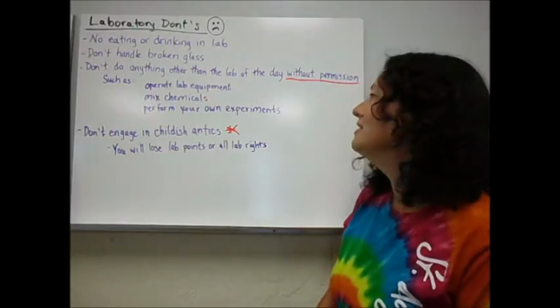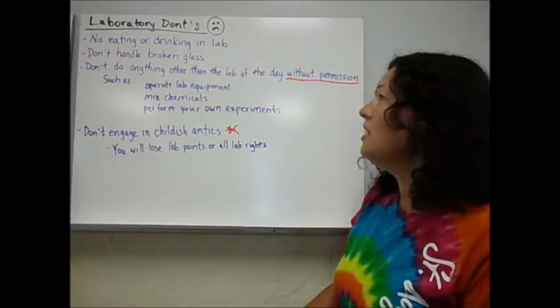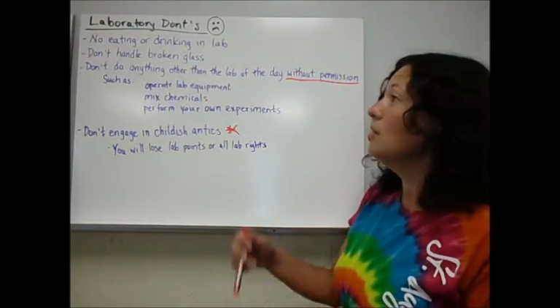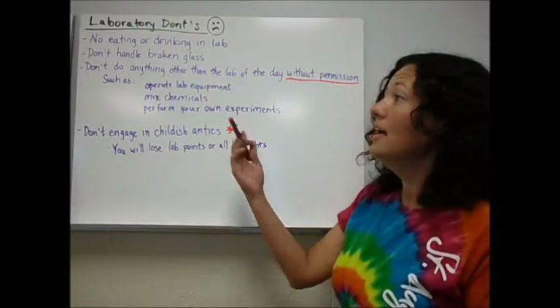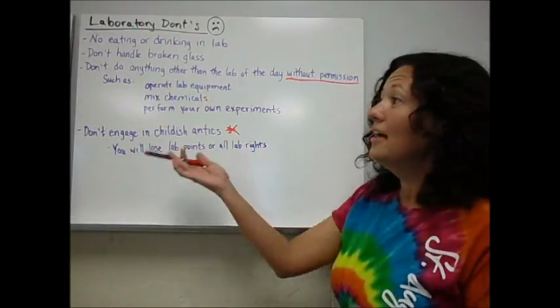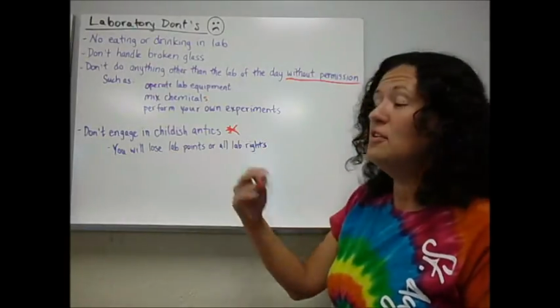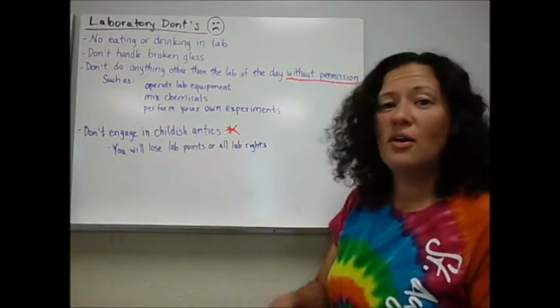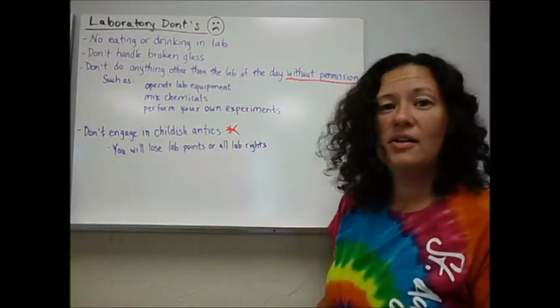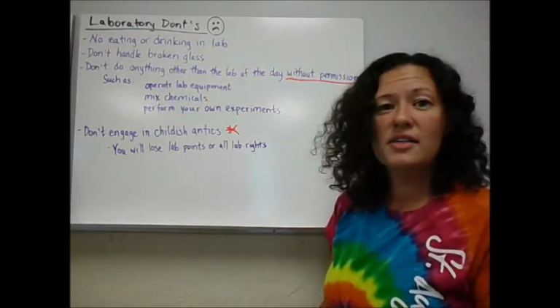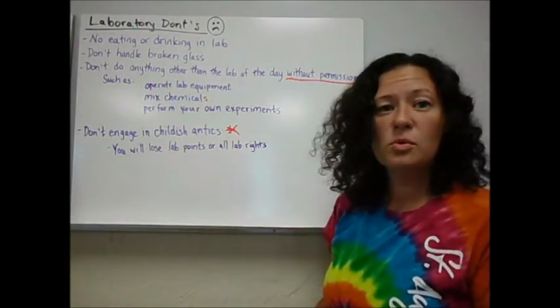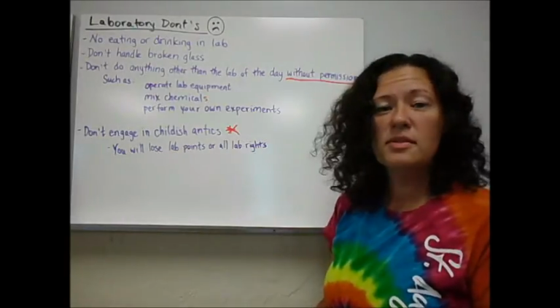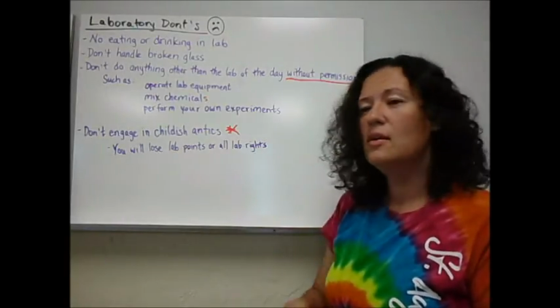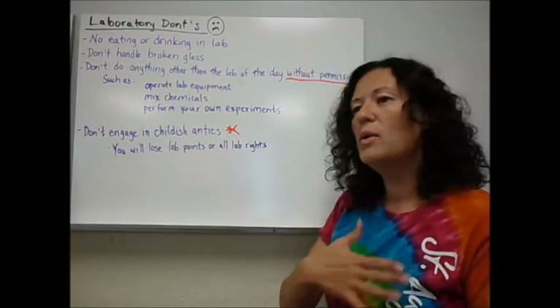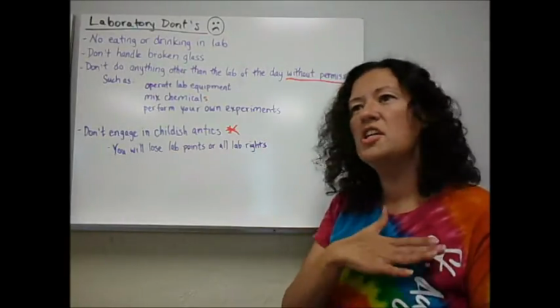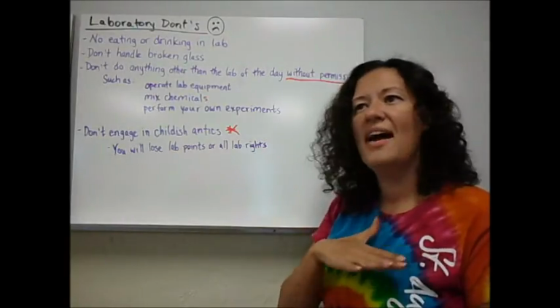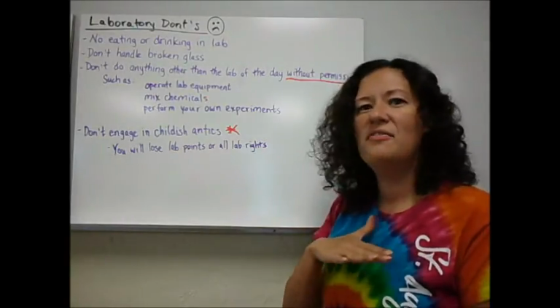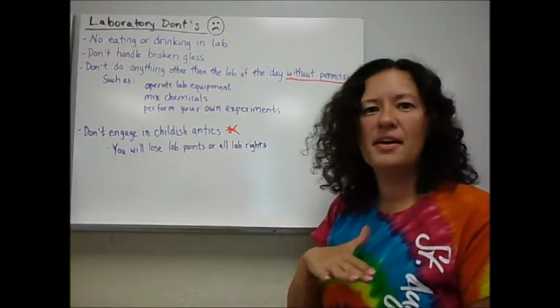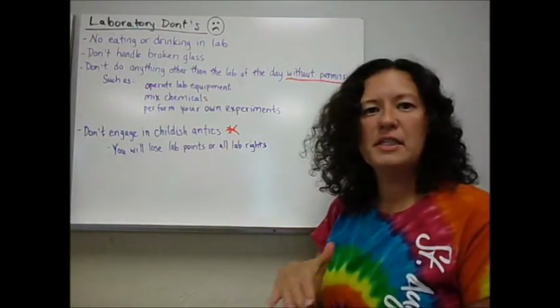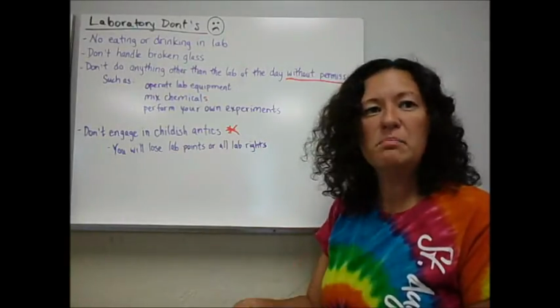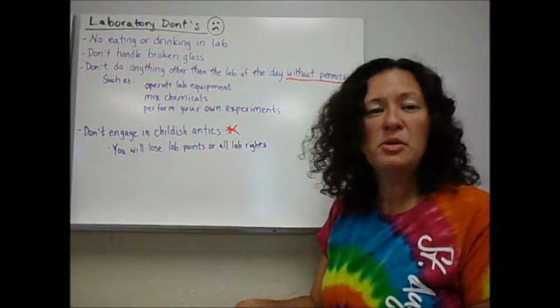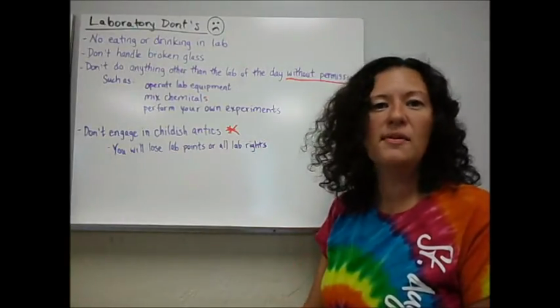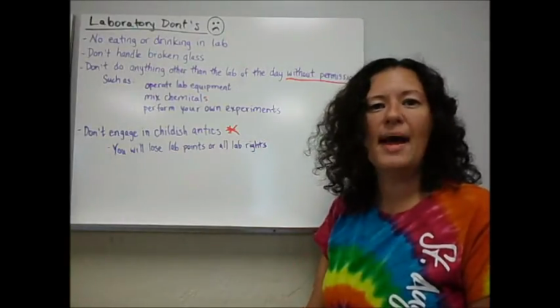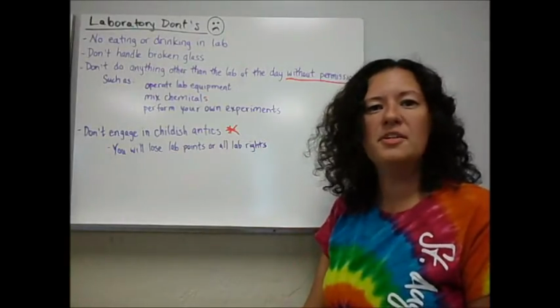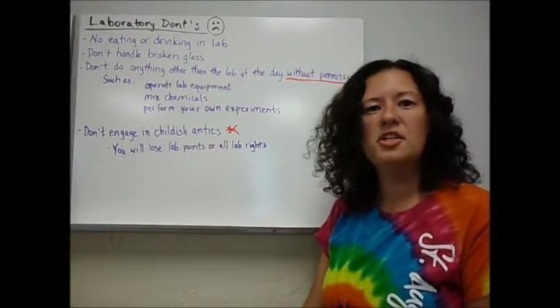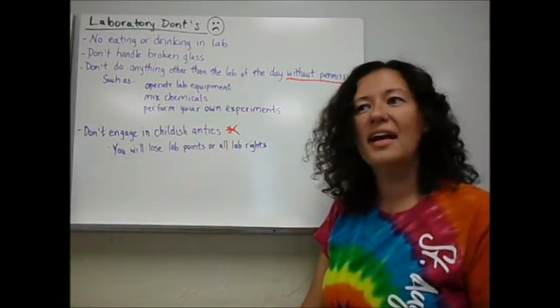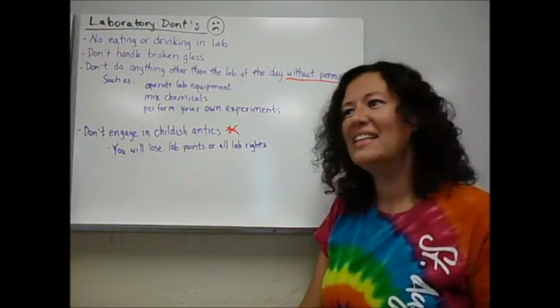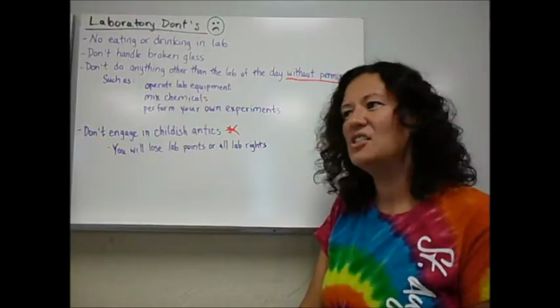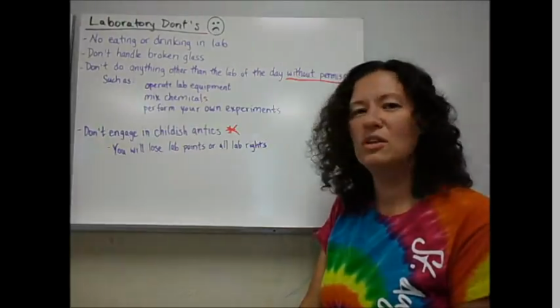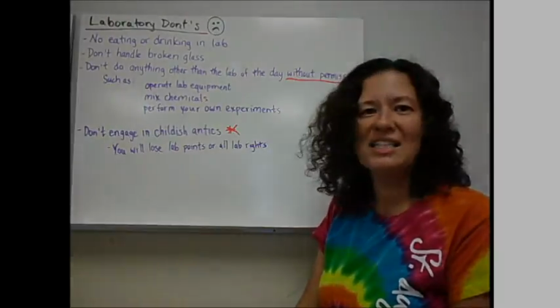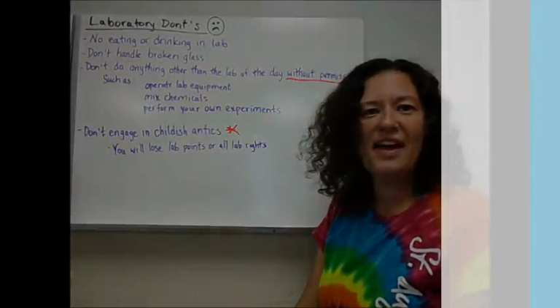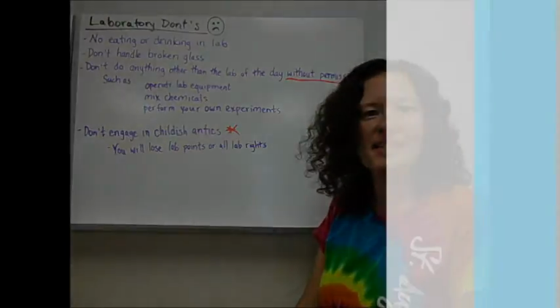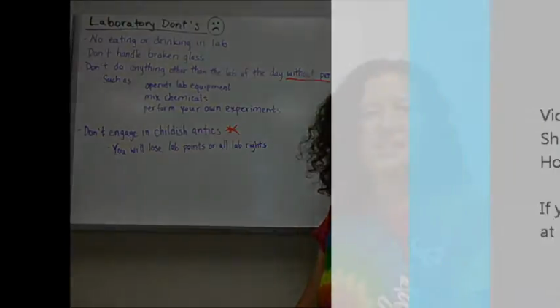So if you follow these rules, we should have a very smooth lab this year and get to do lots of activities.